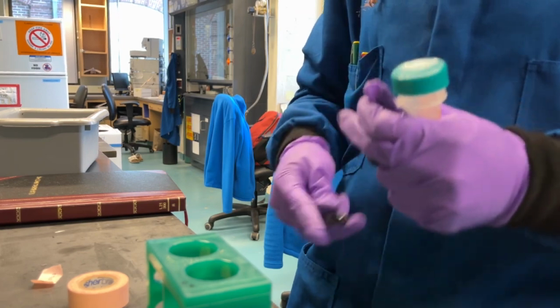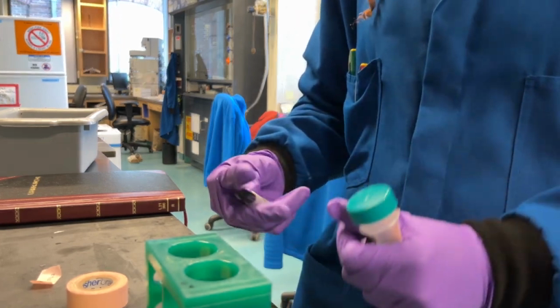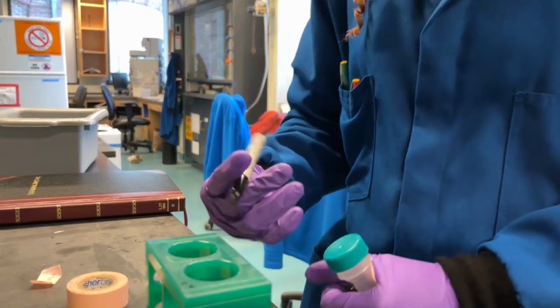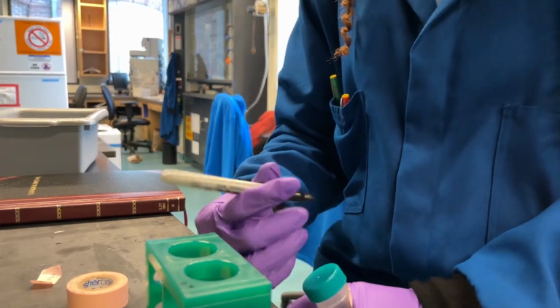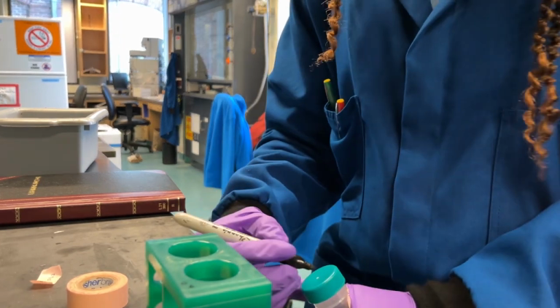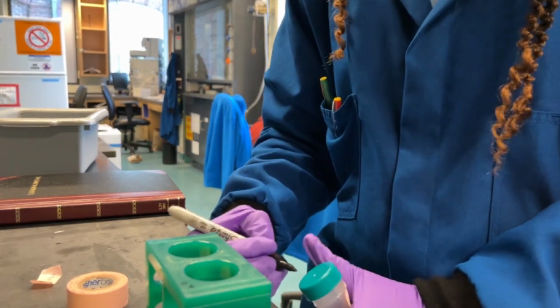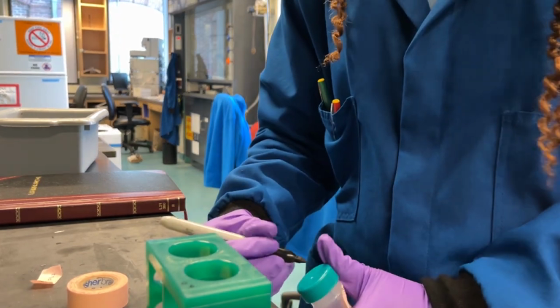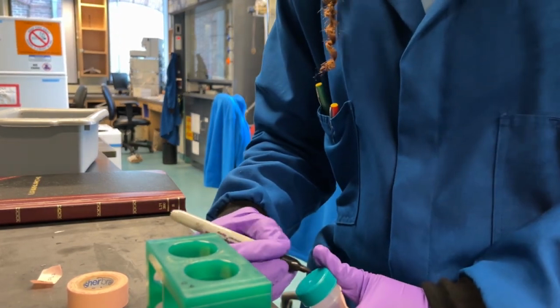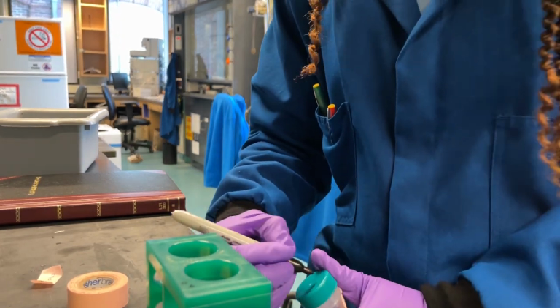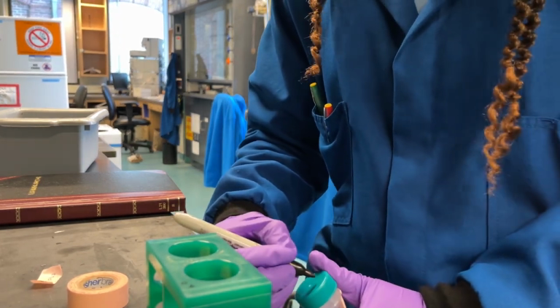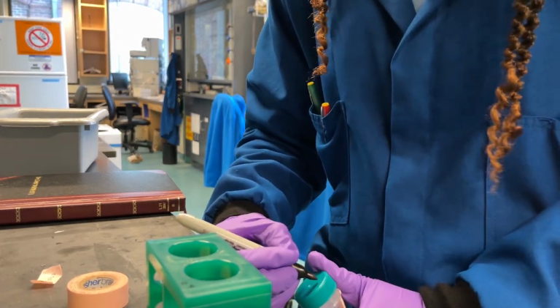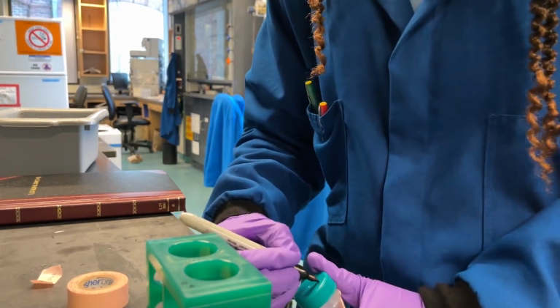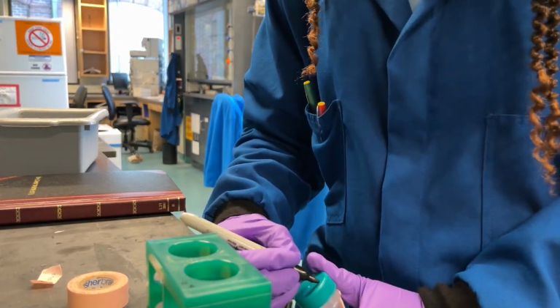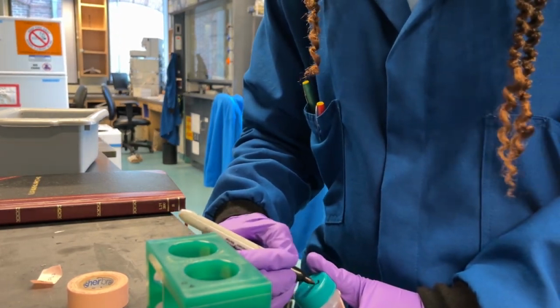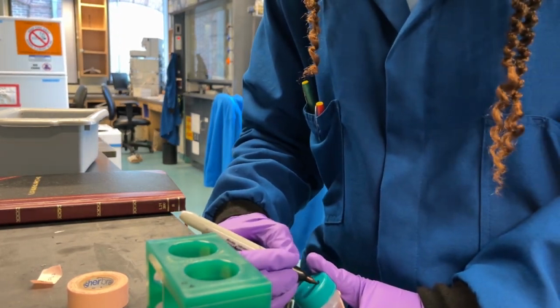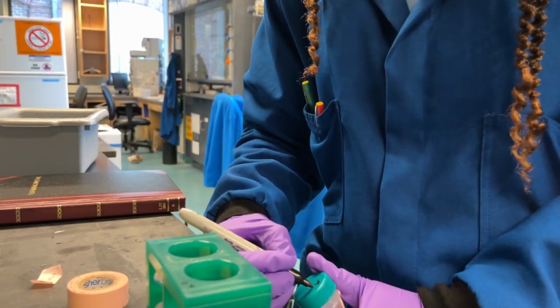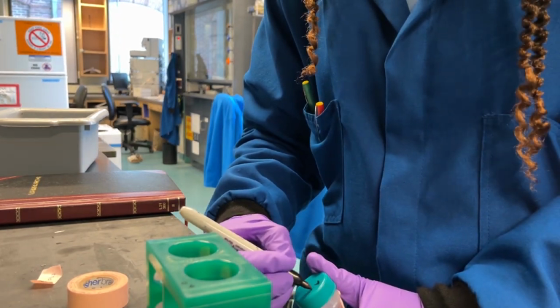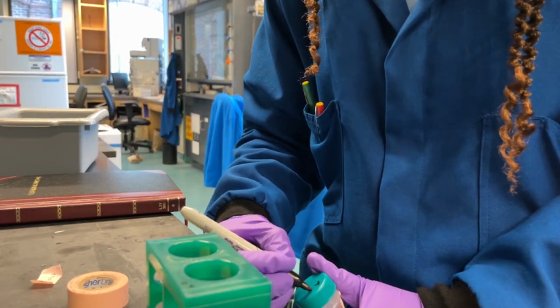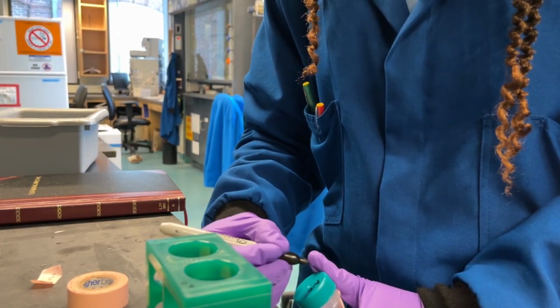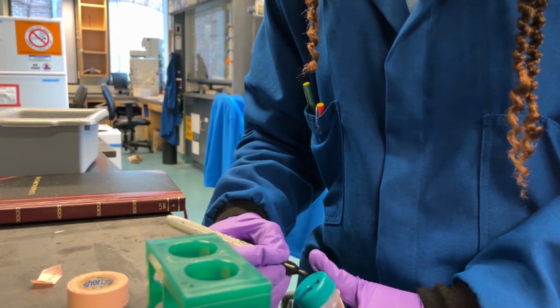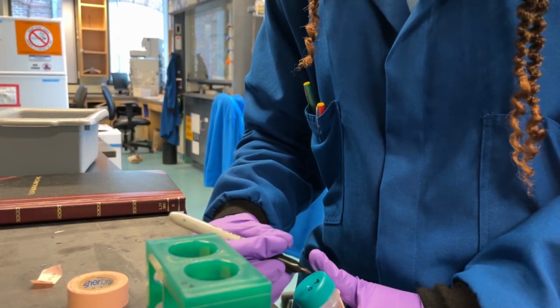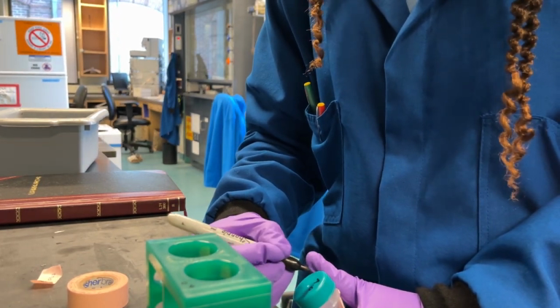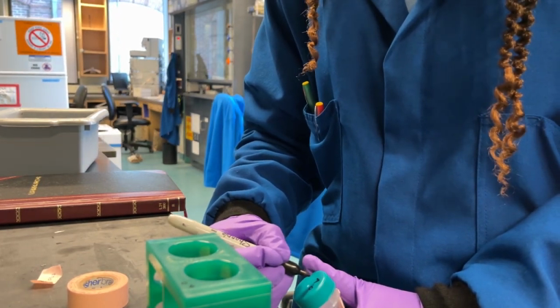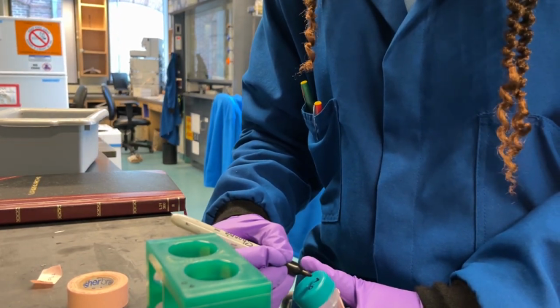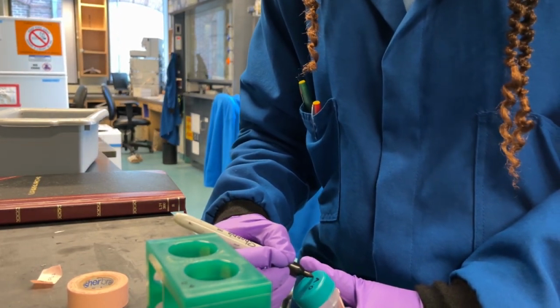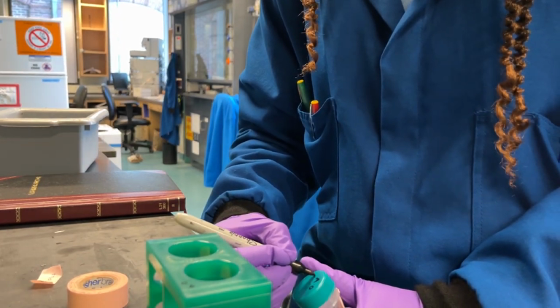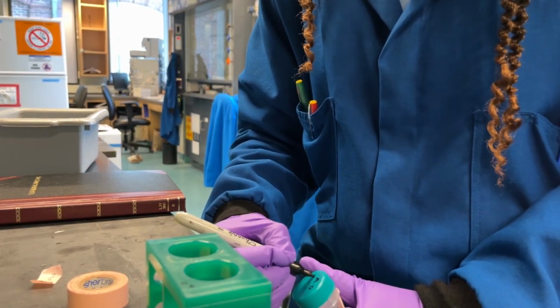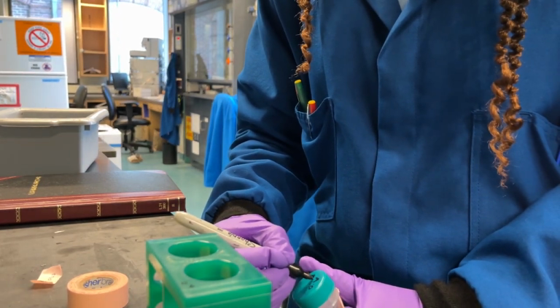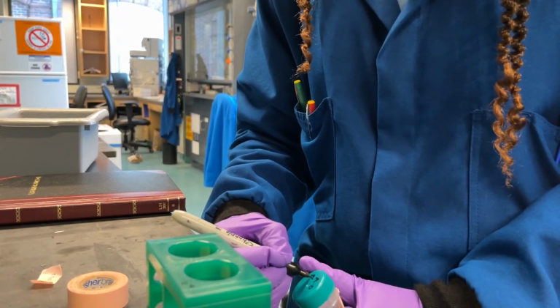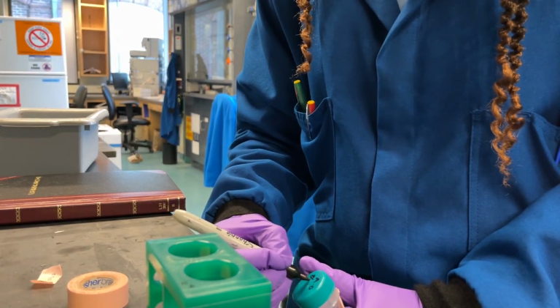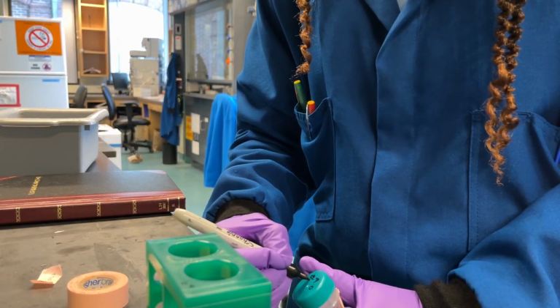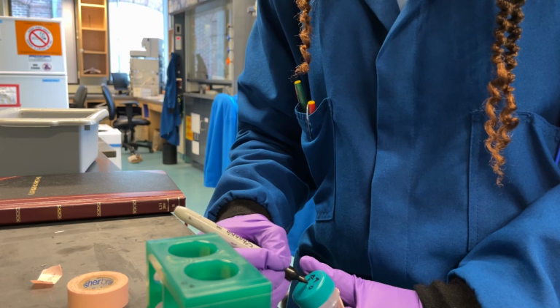Here you can see me writing my initials on the cap and the date as well.